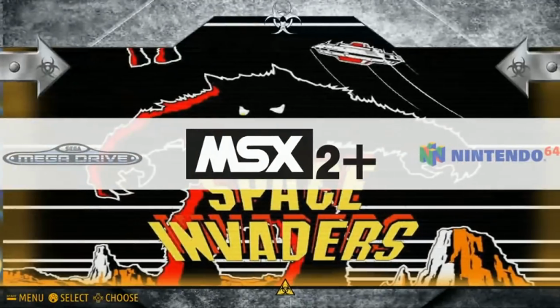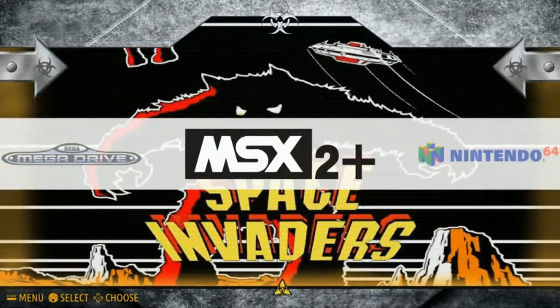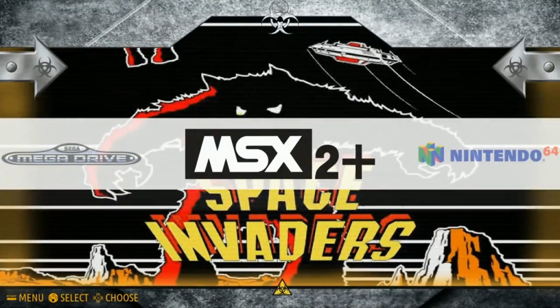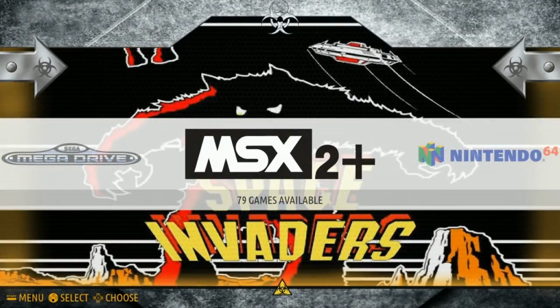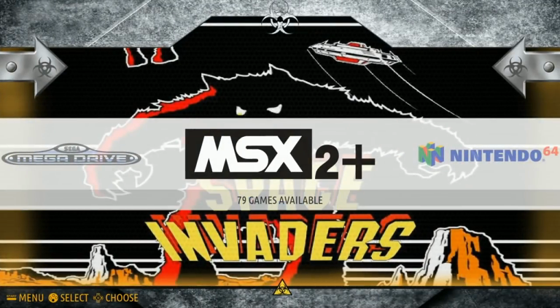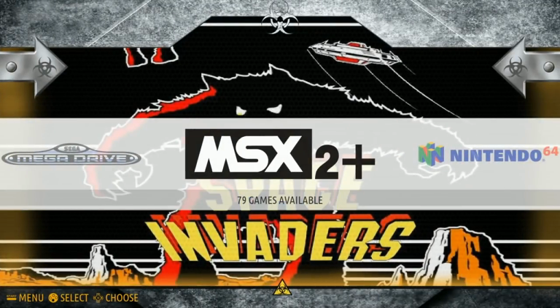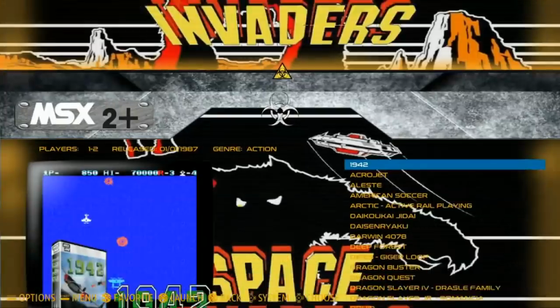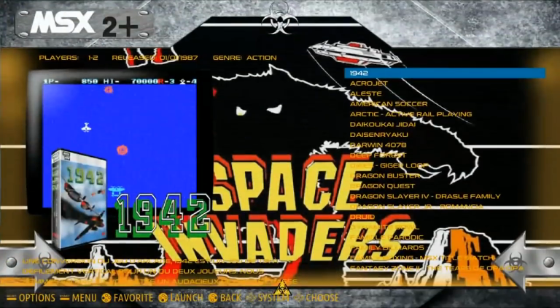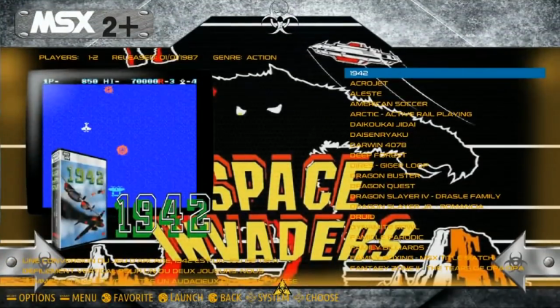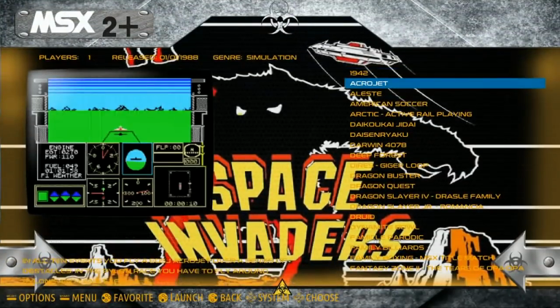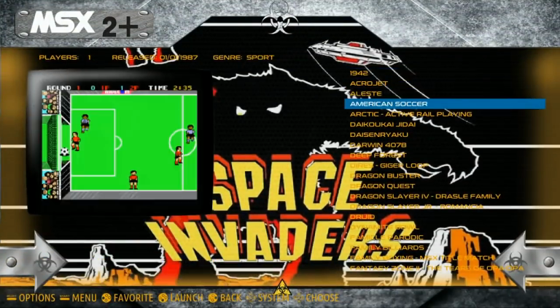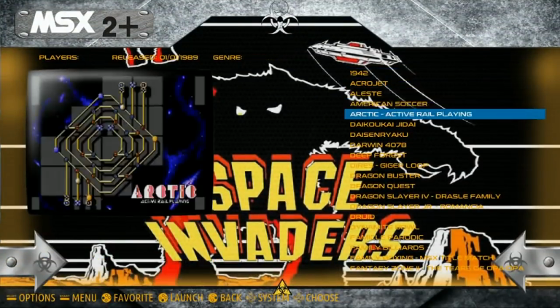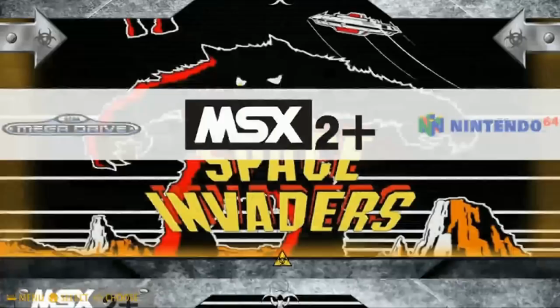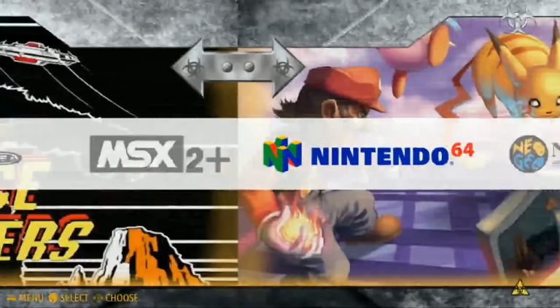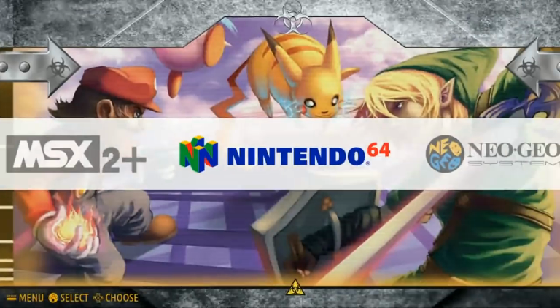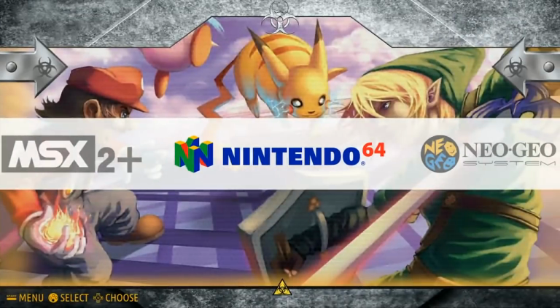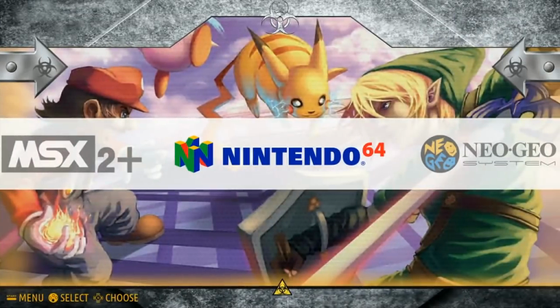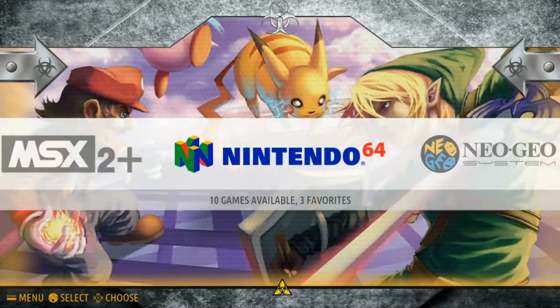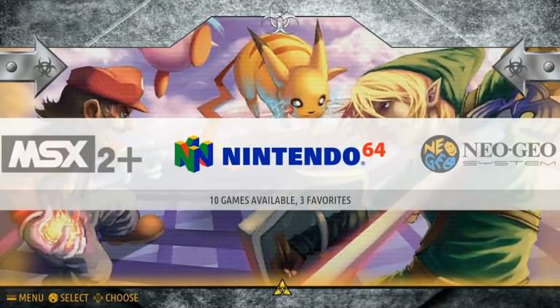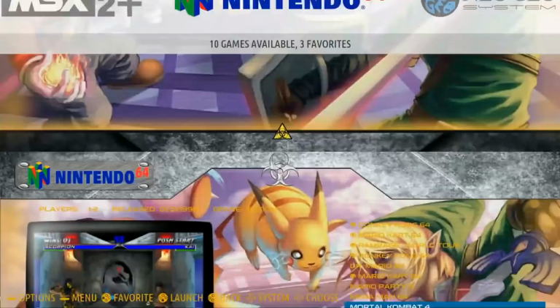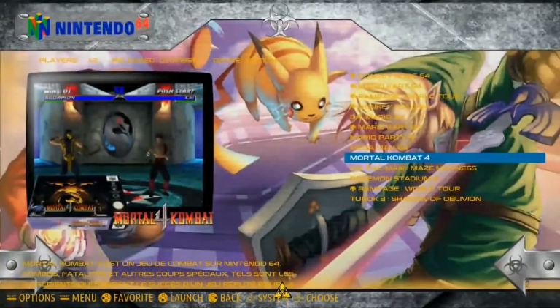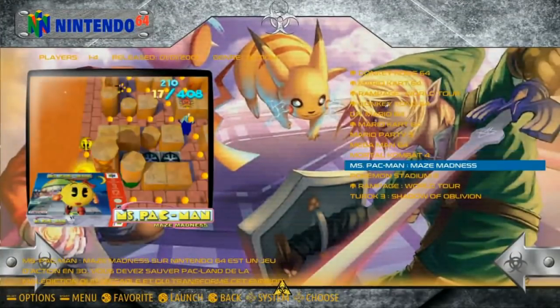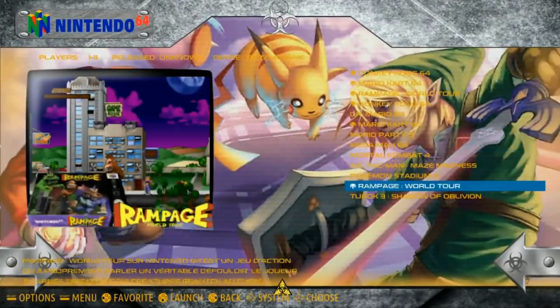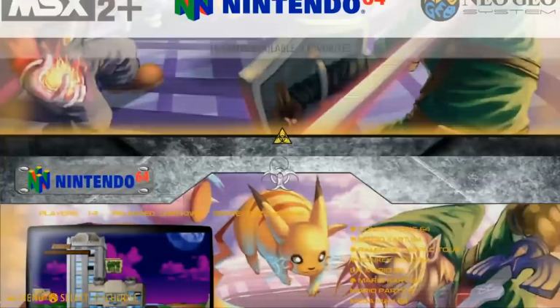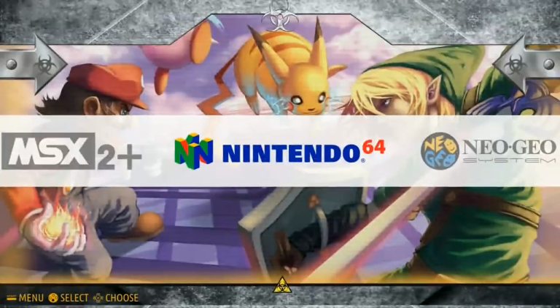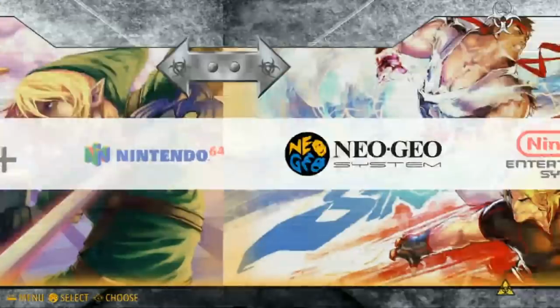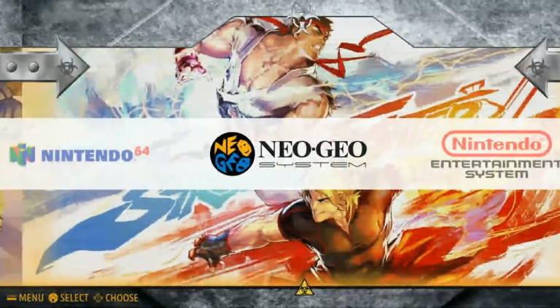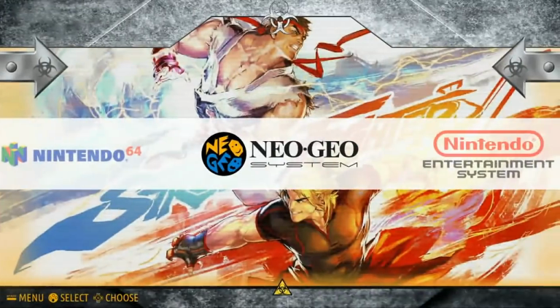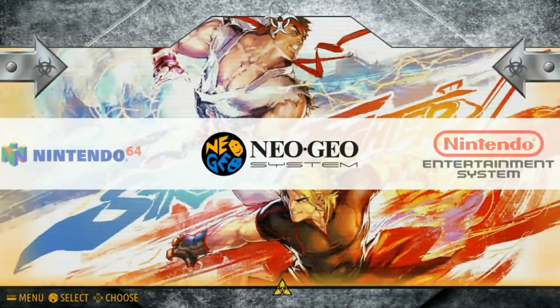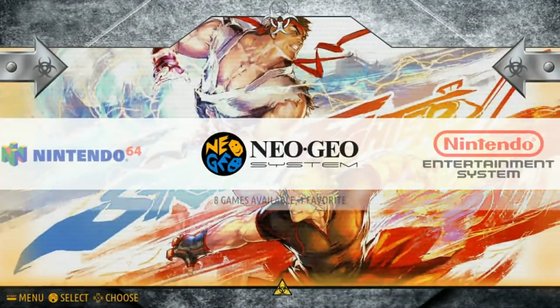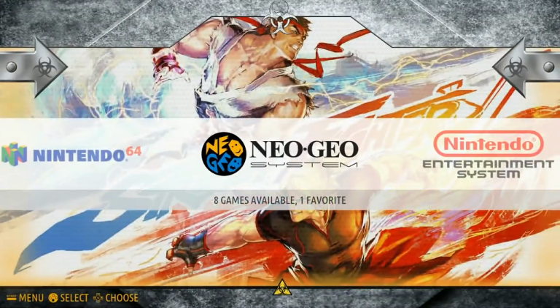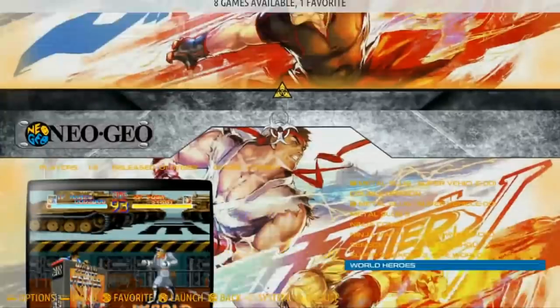Sega Master System has 64 titles. Sega Mega Drive has 335. A smaller collection but still going to have most of your favorites and classics. MSX2 has 79. Nintendo 64 has 10. Neo Geo has only 8.